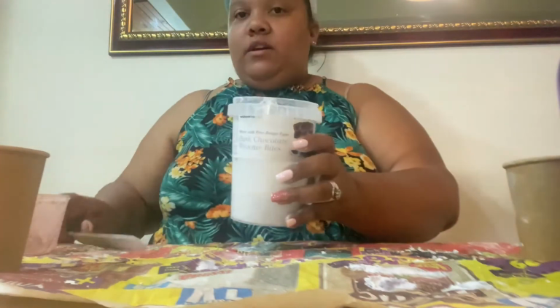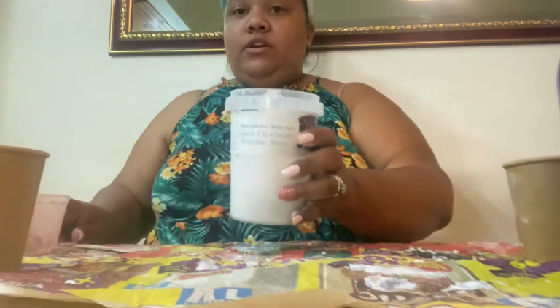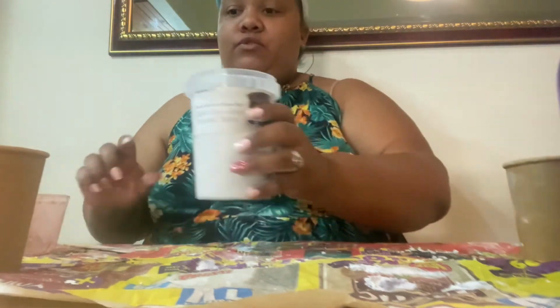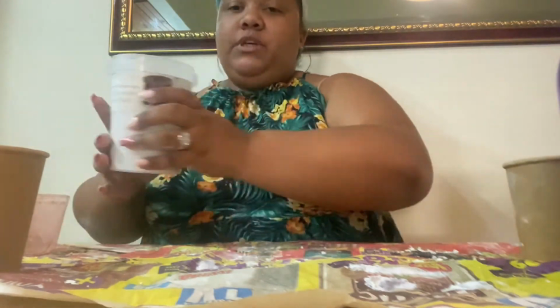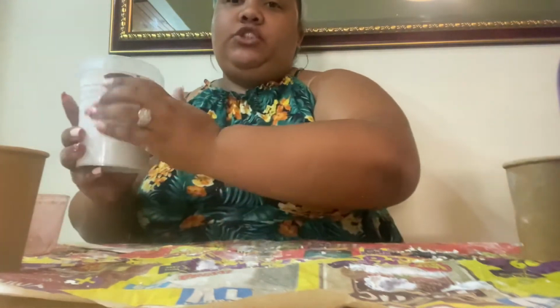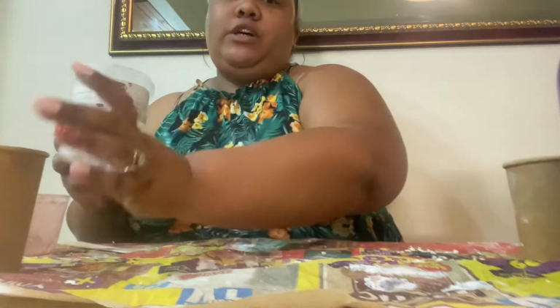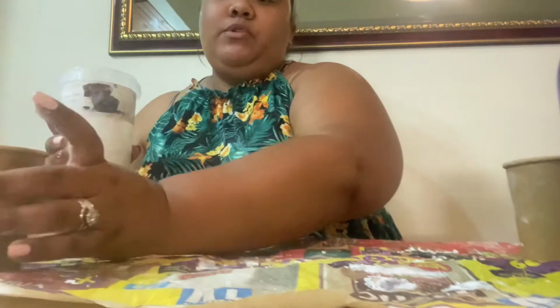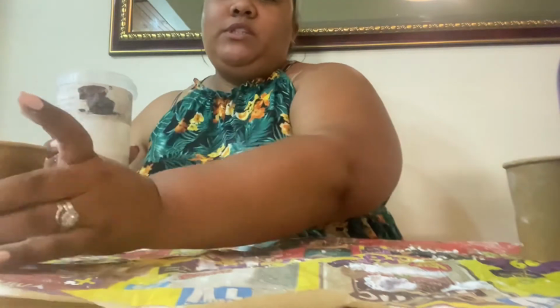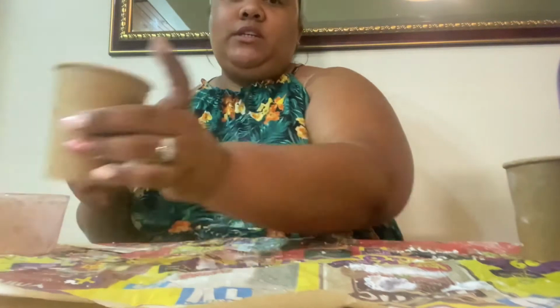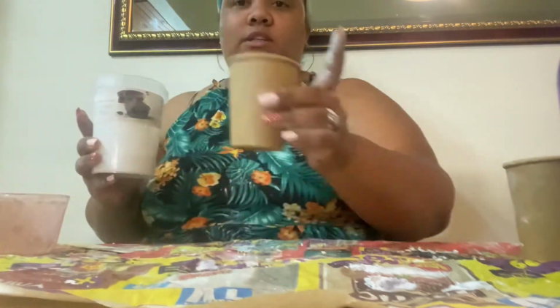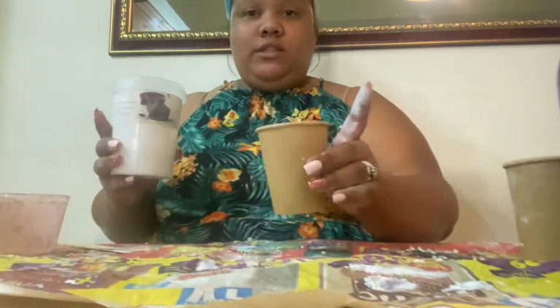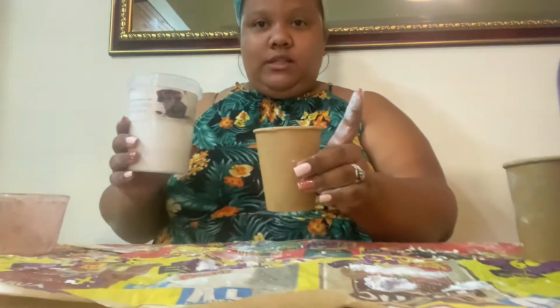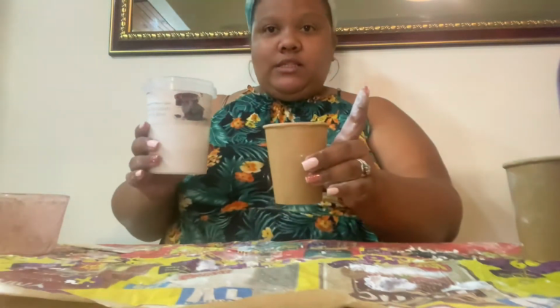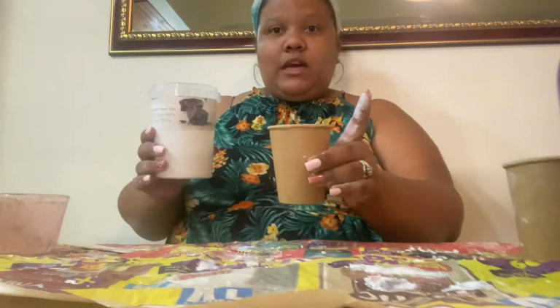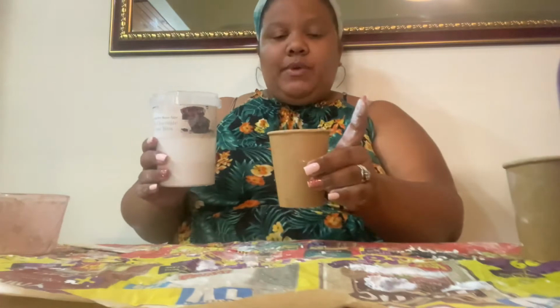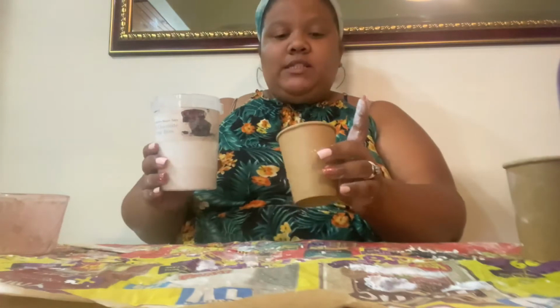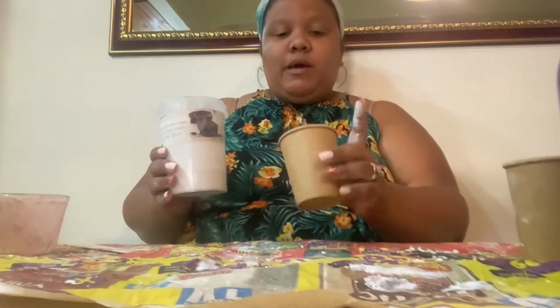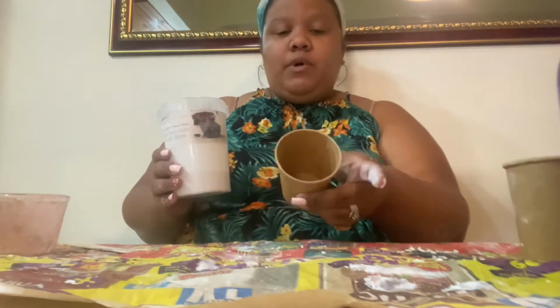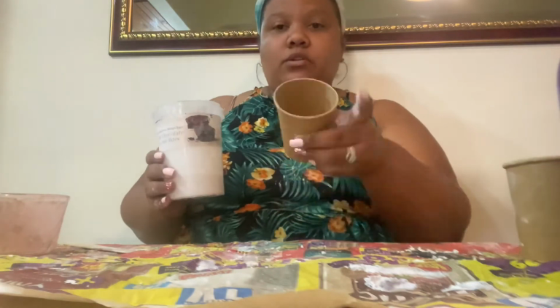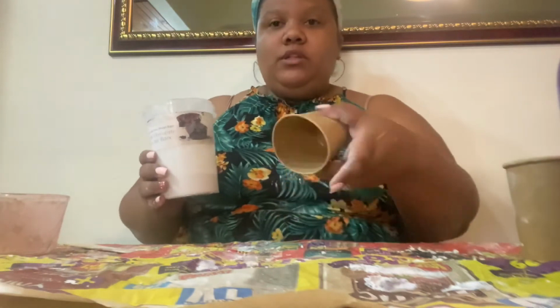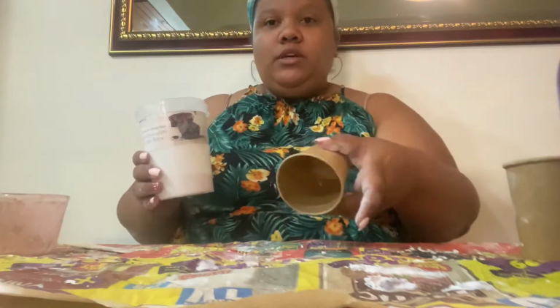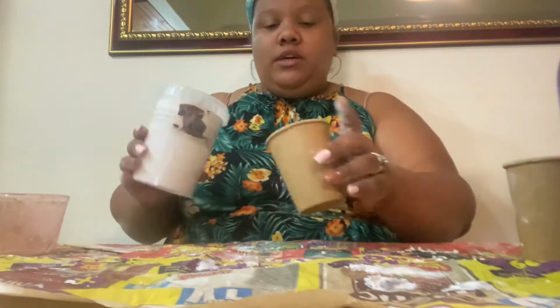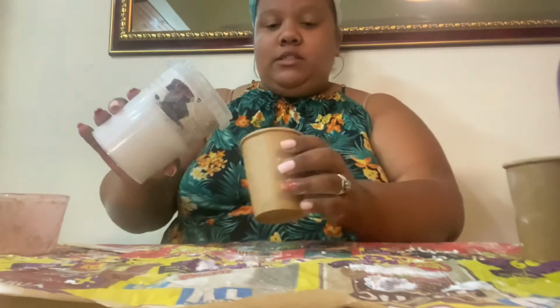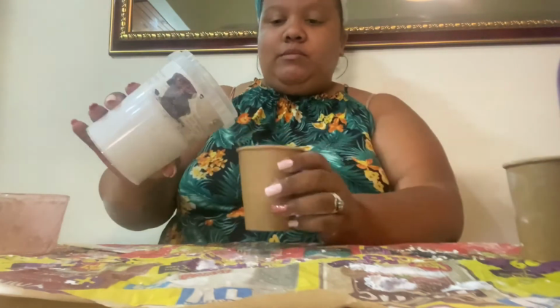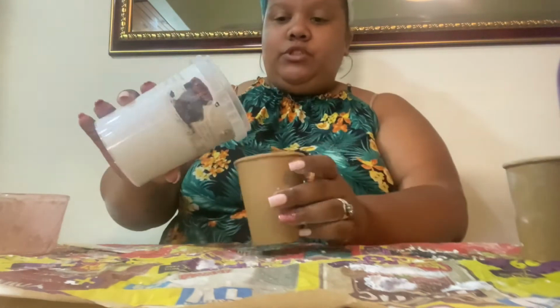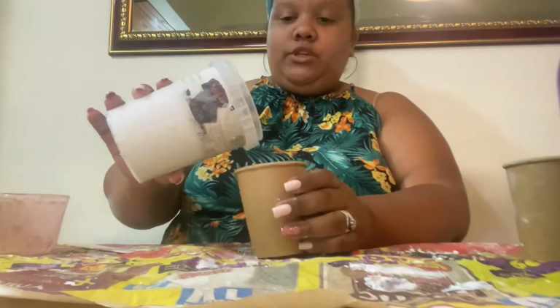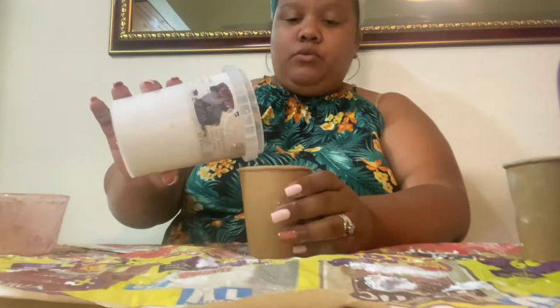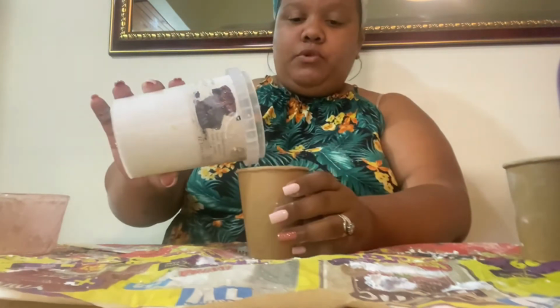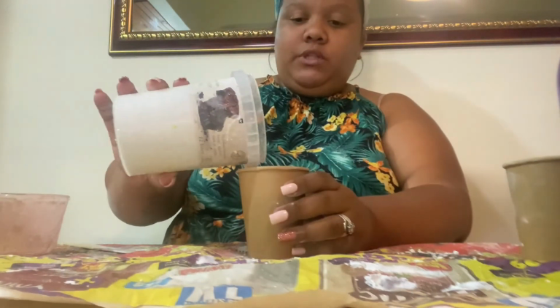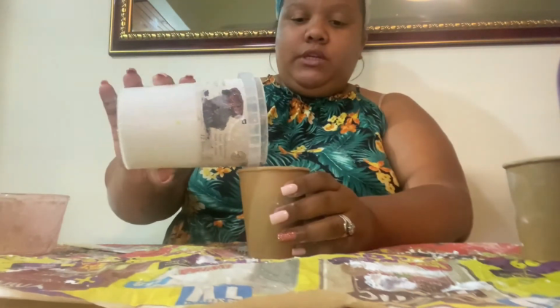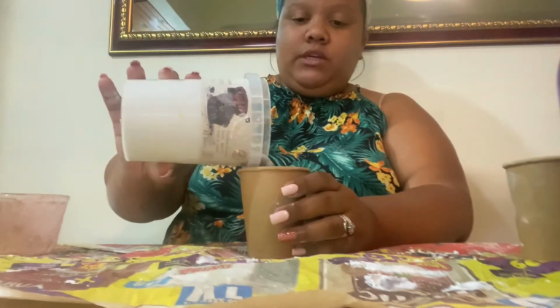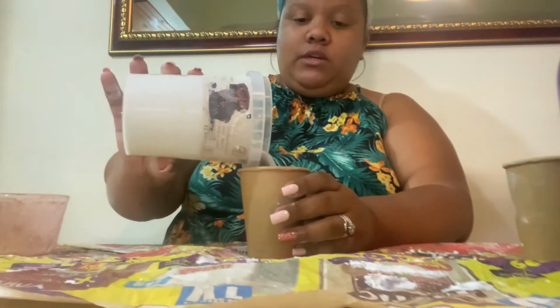Once your mixture is done, I'm using this cup as my mold, so I'm just going to pour it in here.